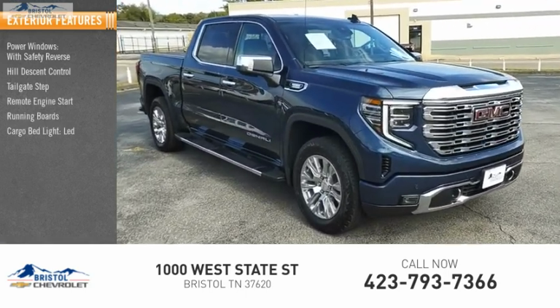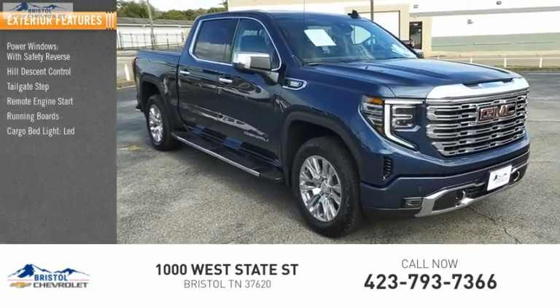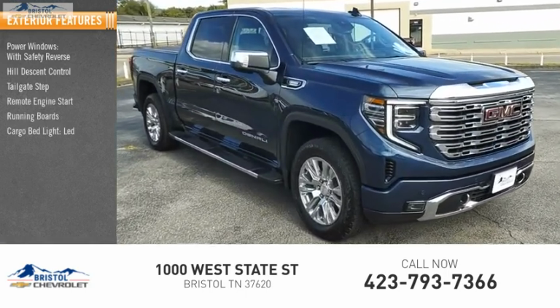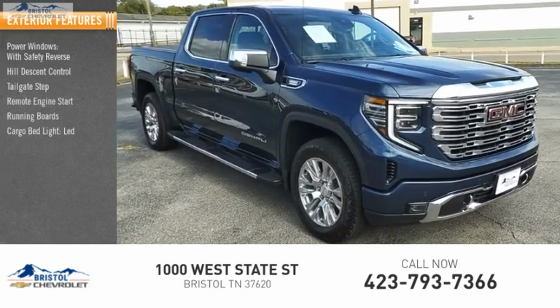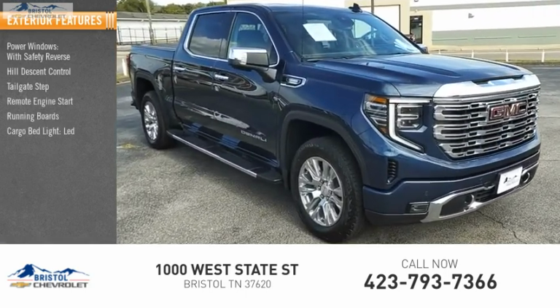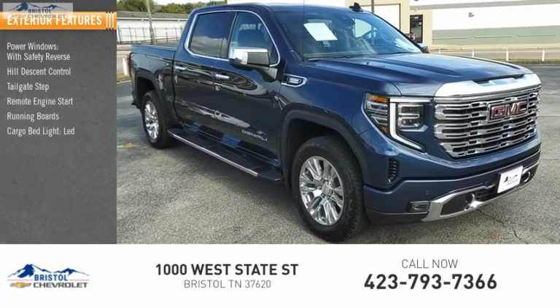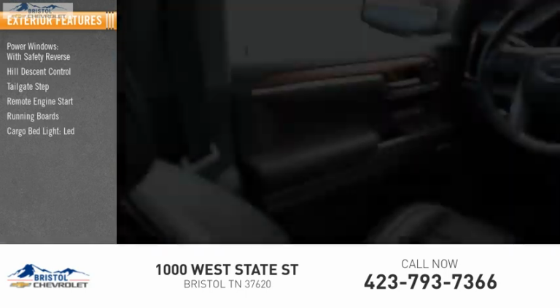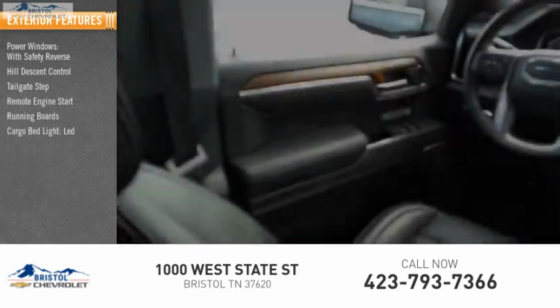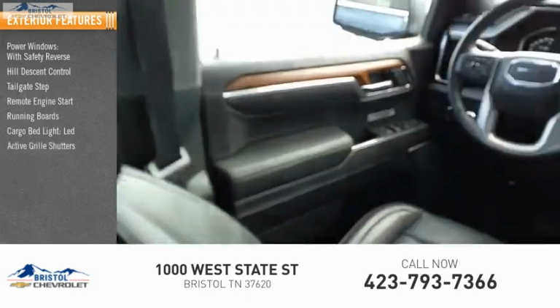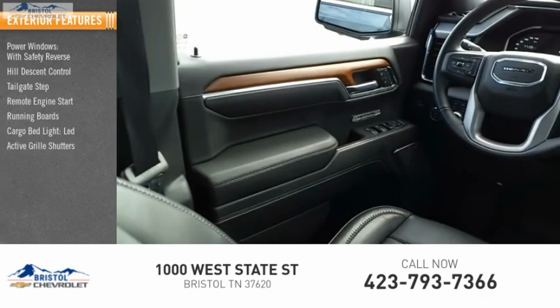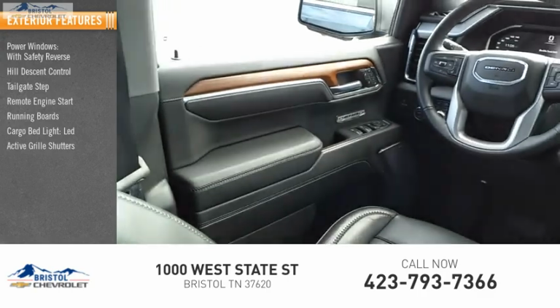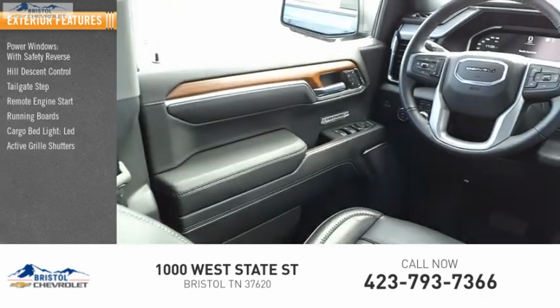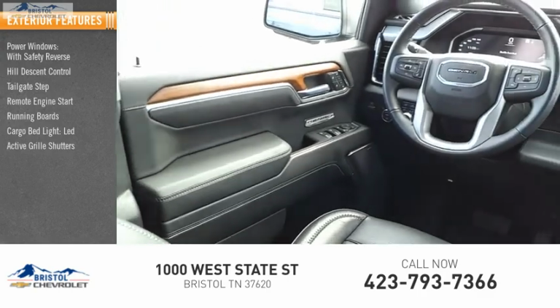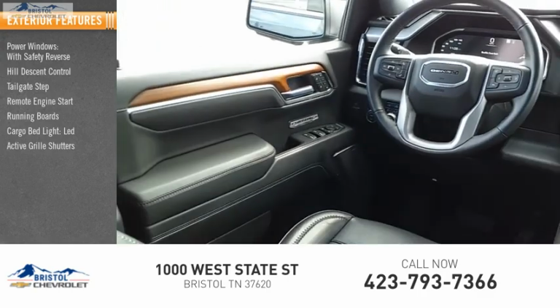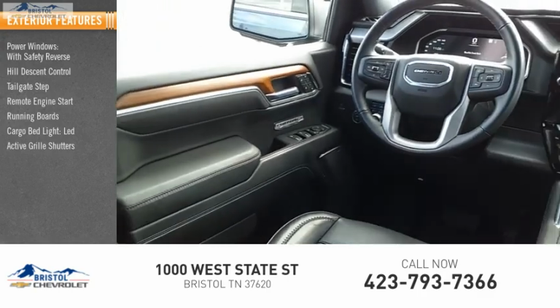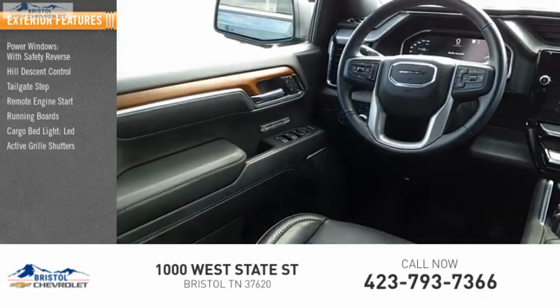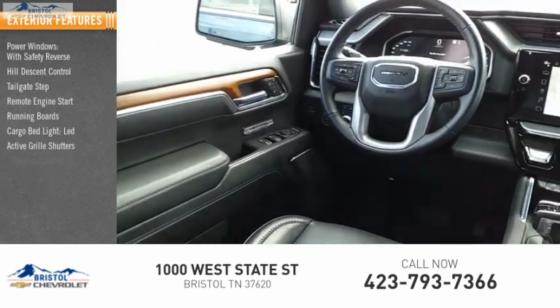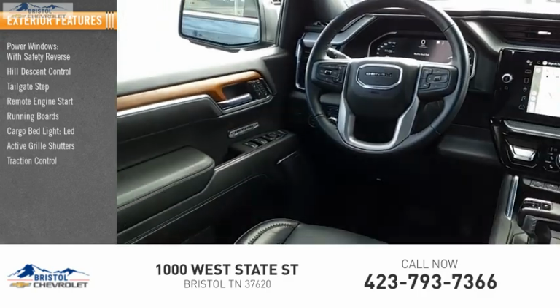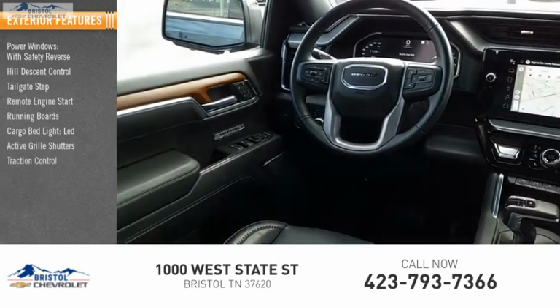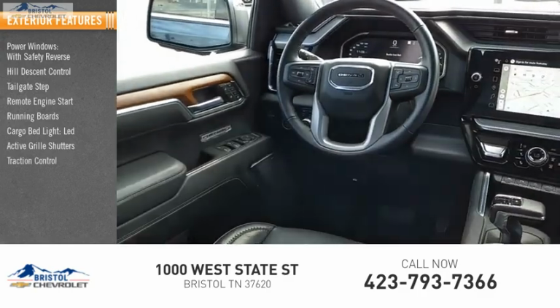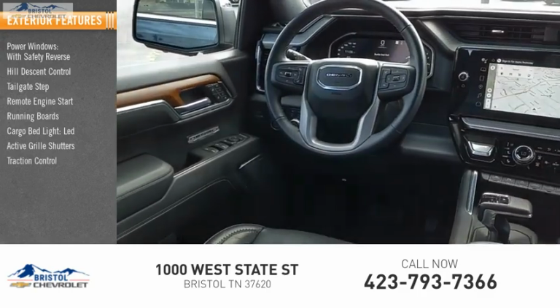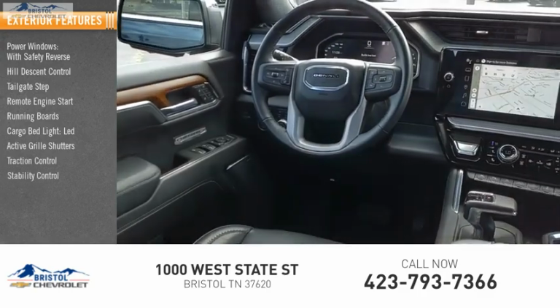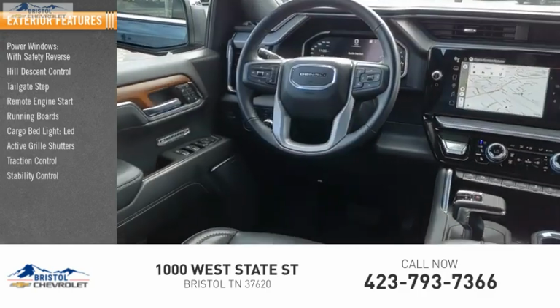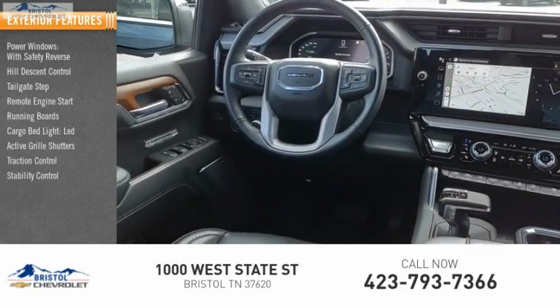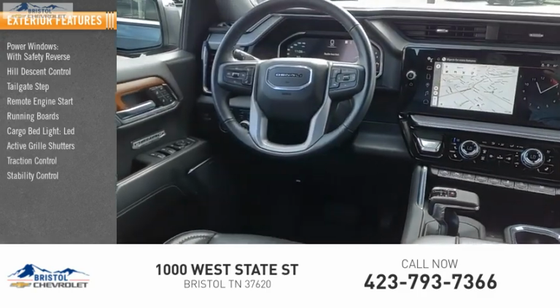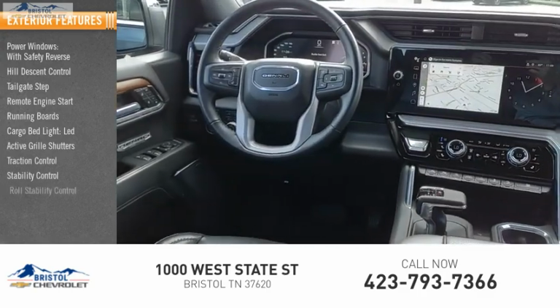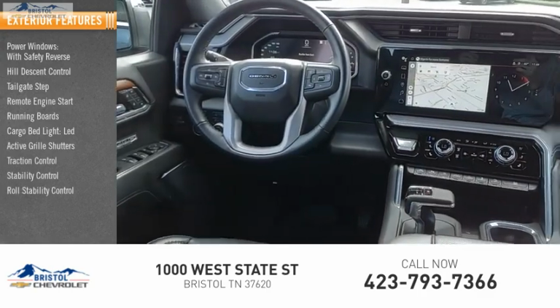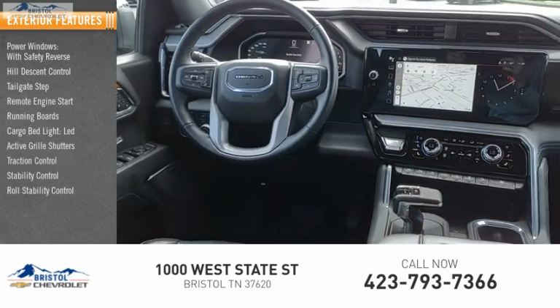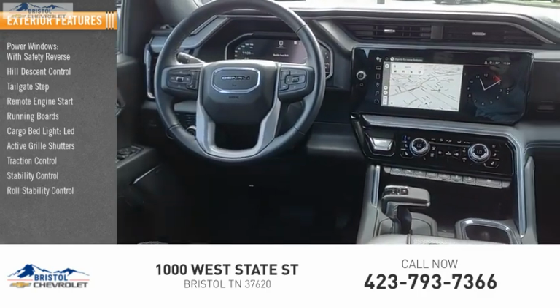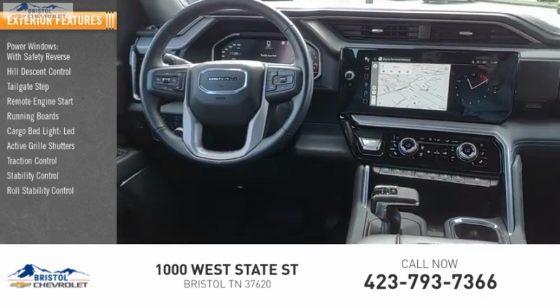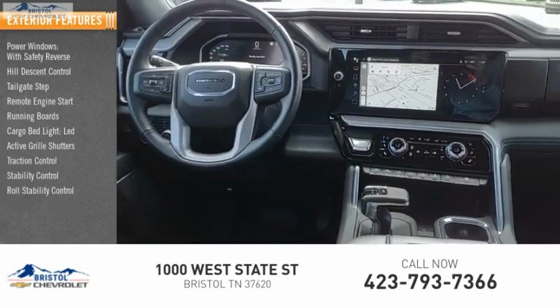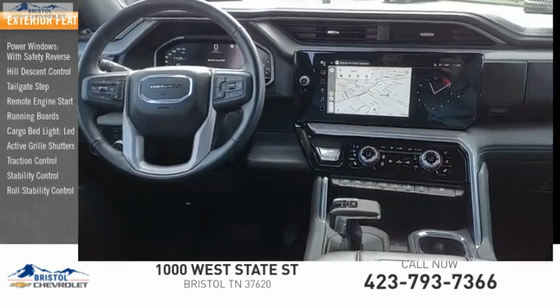Cargo bed light LED. Active grille shutters. Traction control. Stability control. Roll stability control.